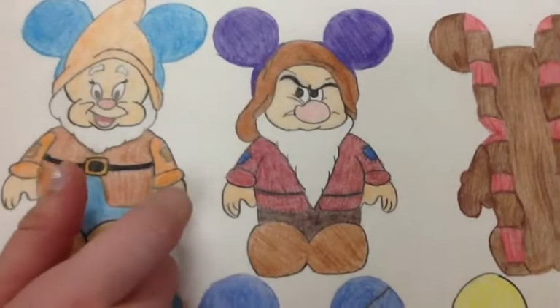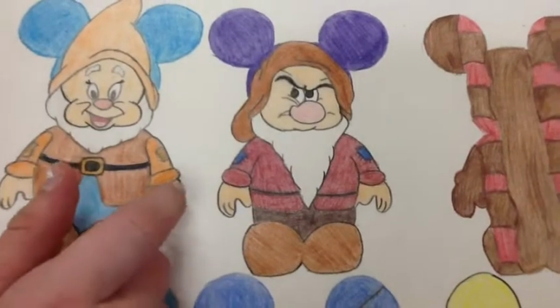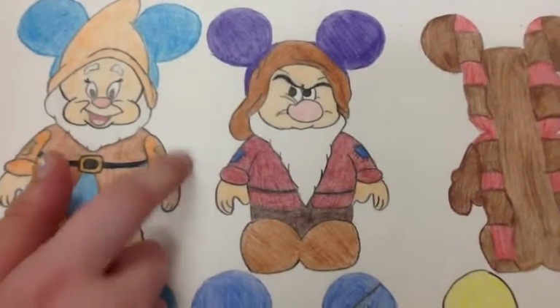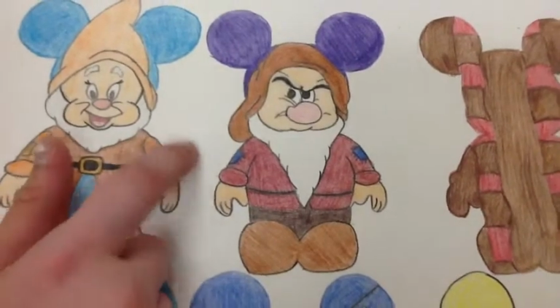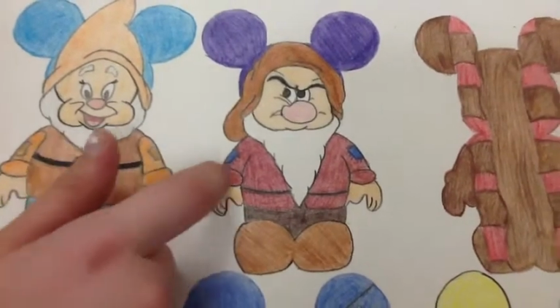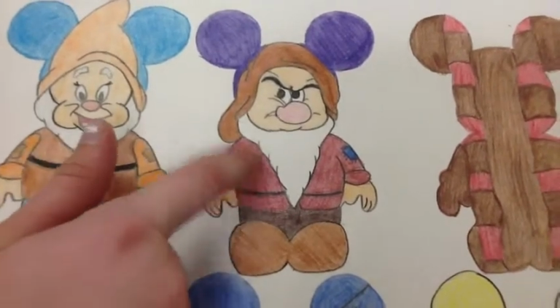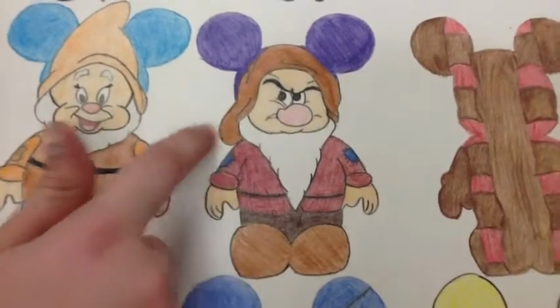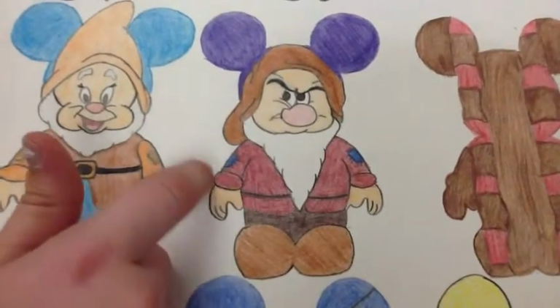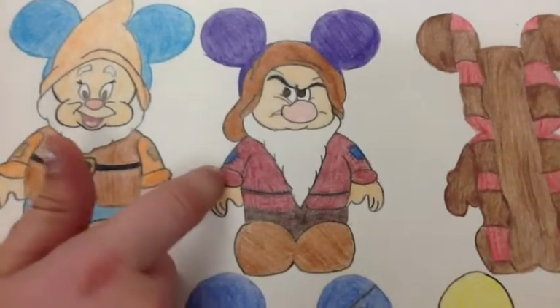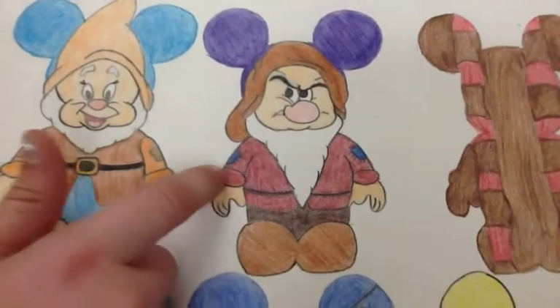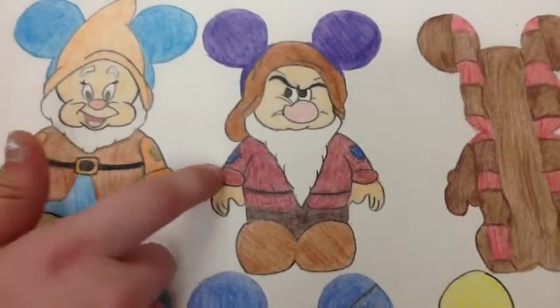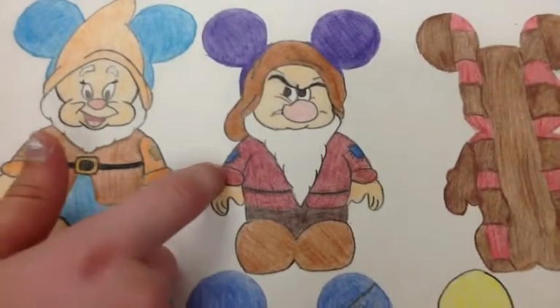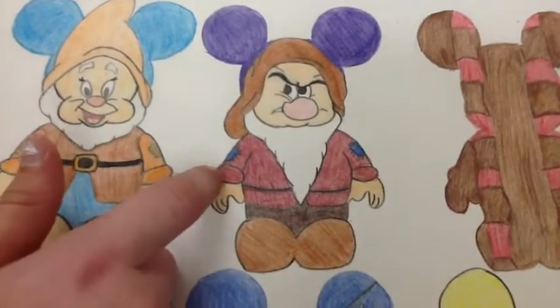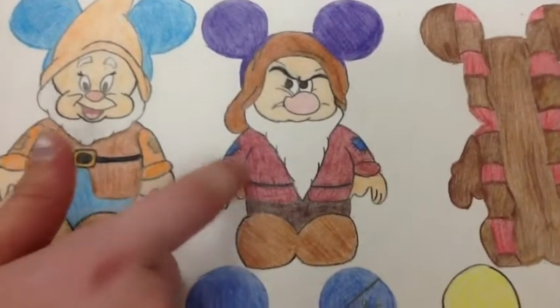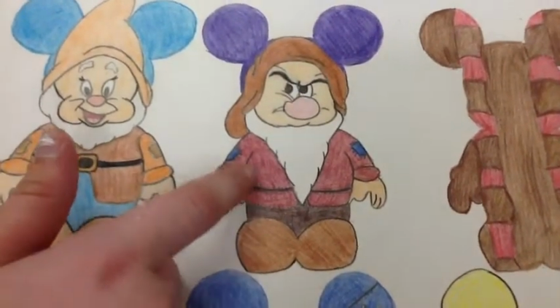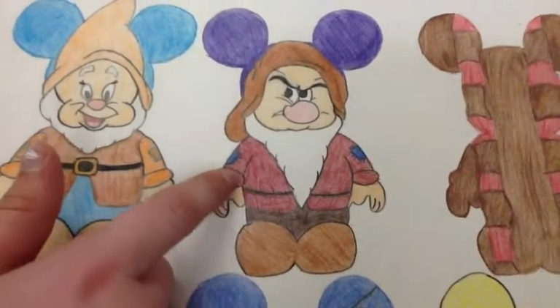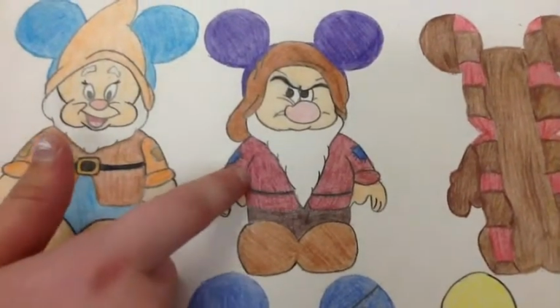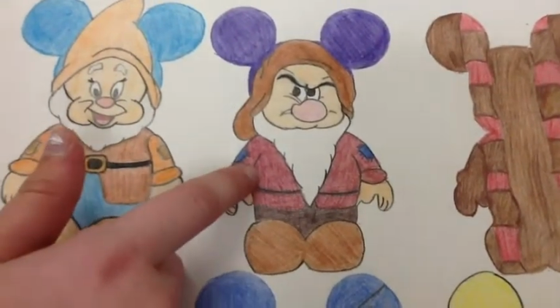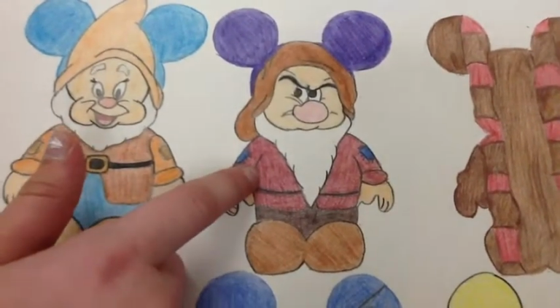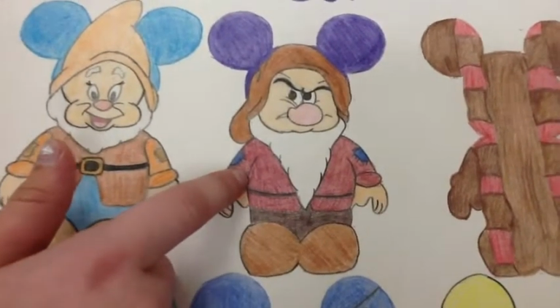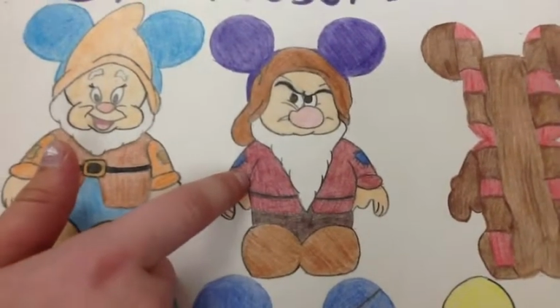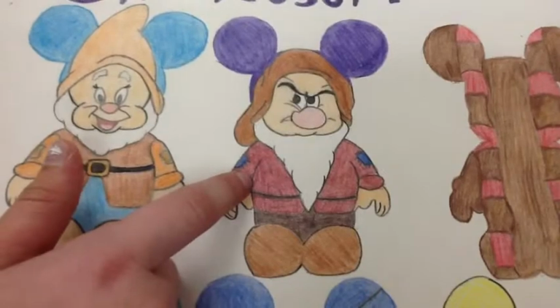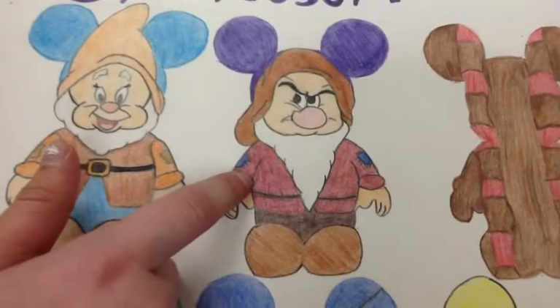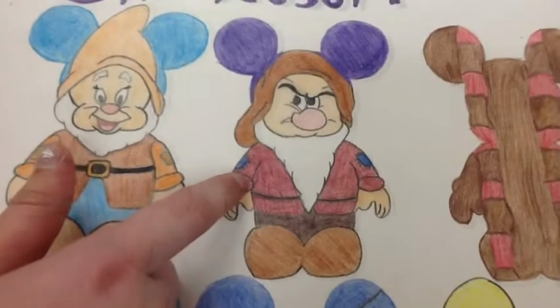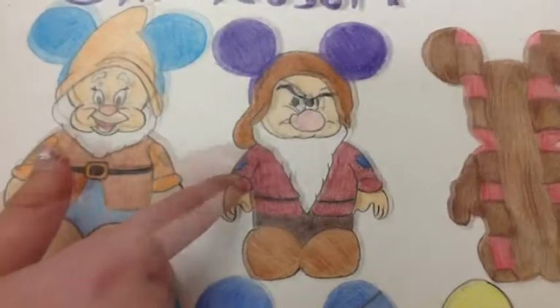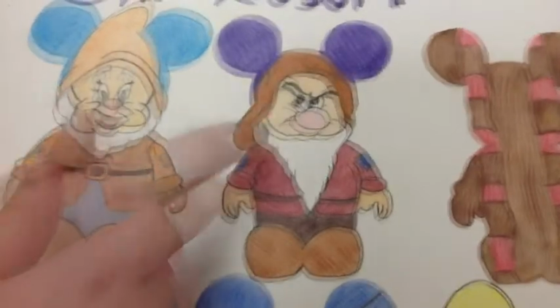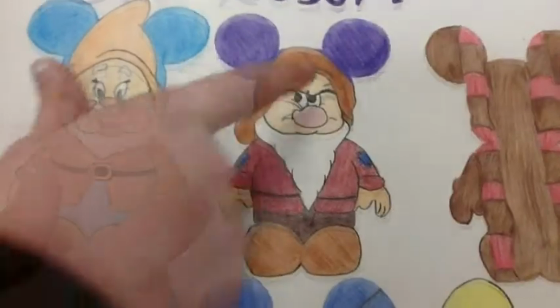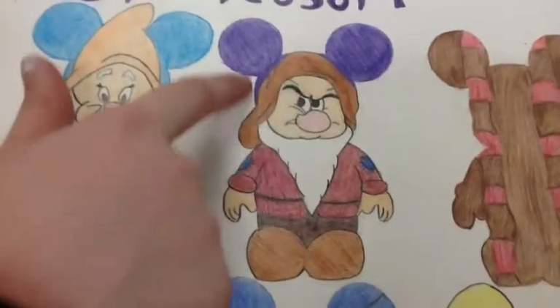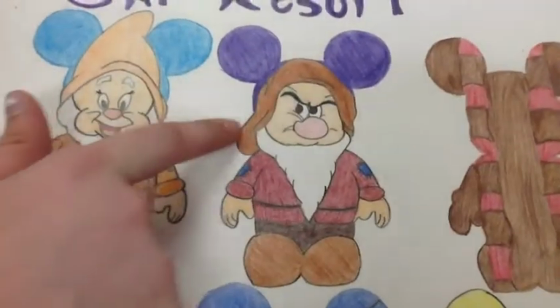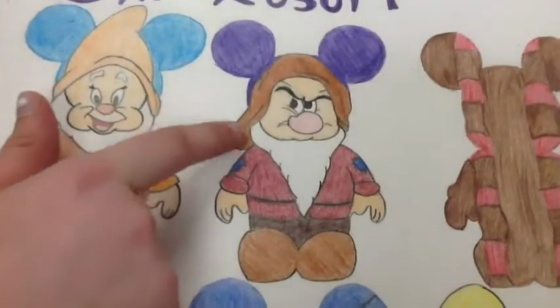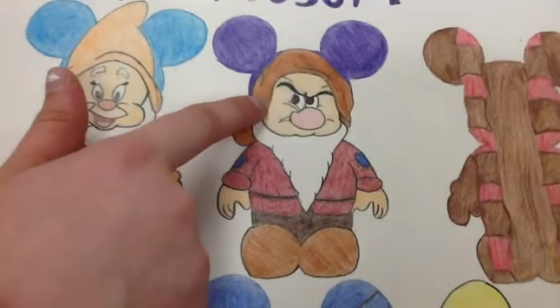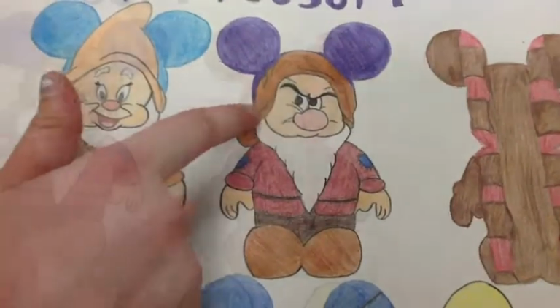This is Grumpy. He also has patches on the side and a belt, but his beard is longer.